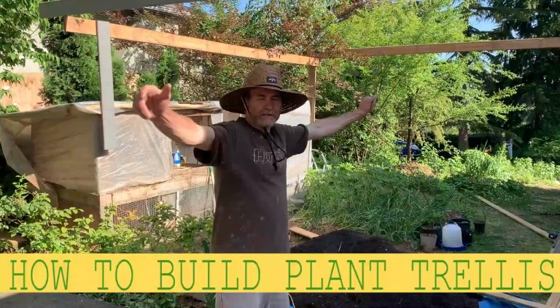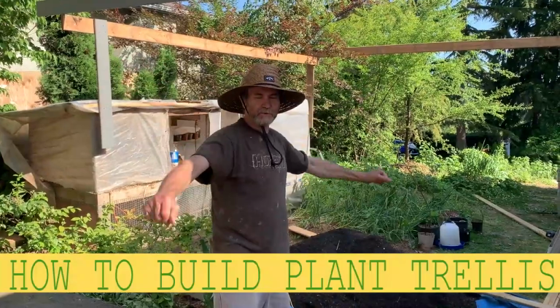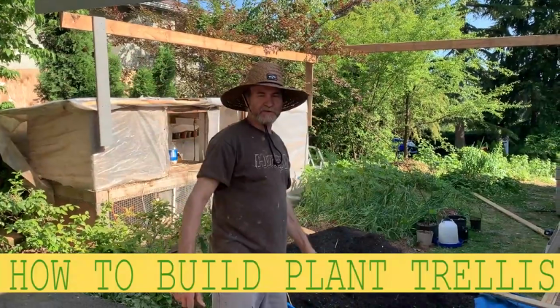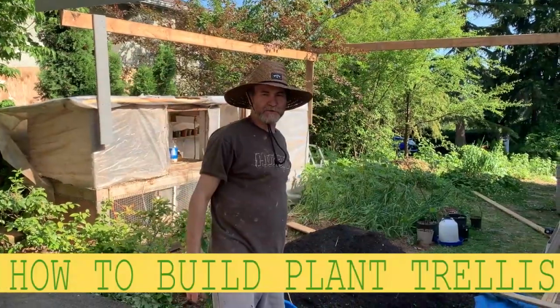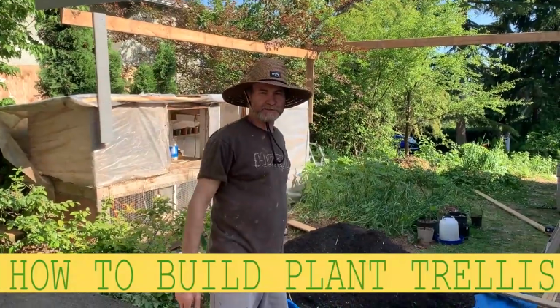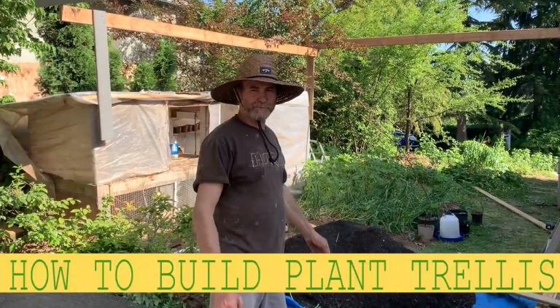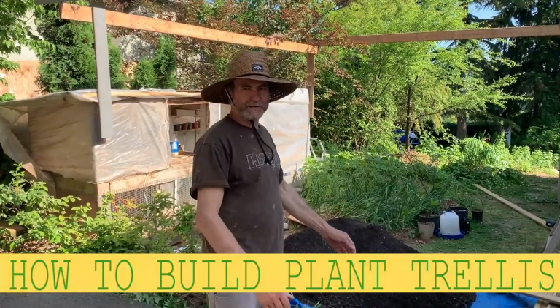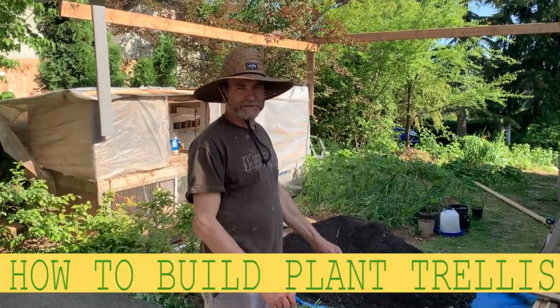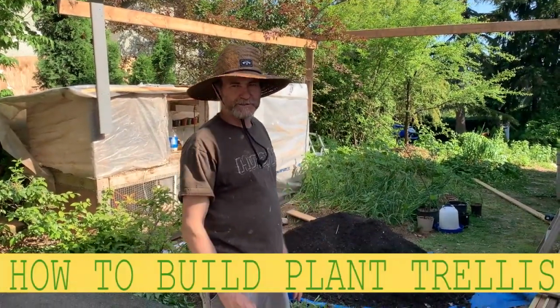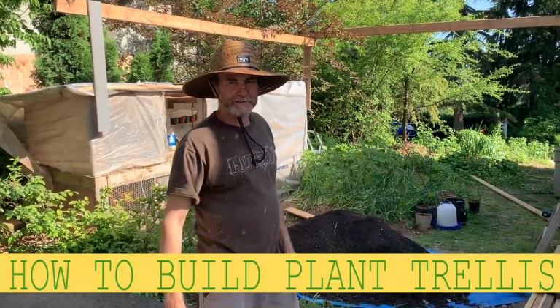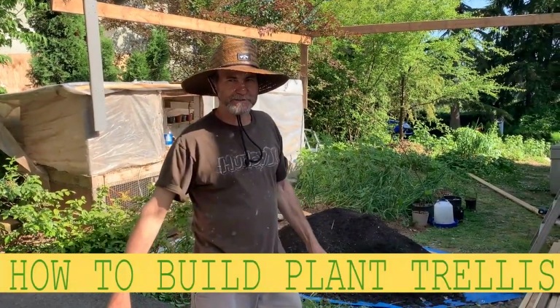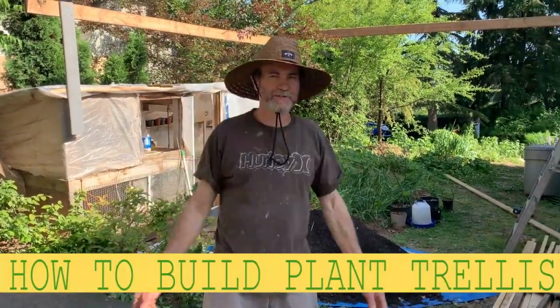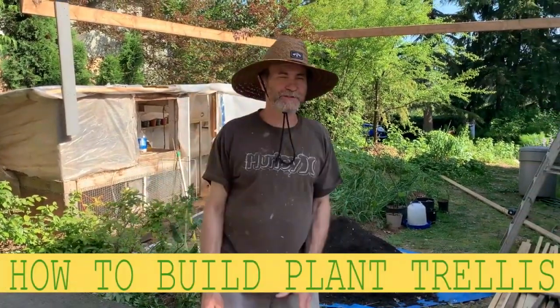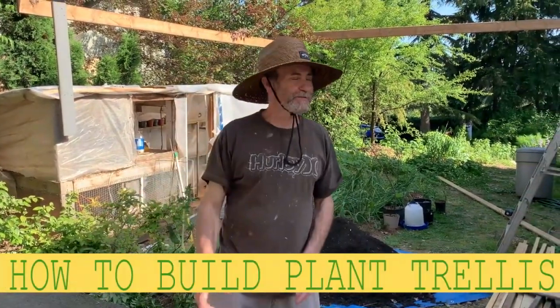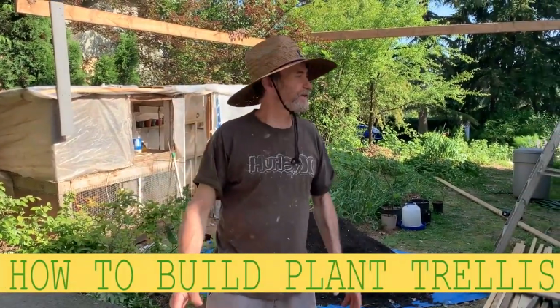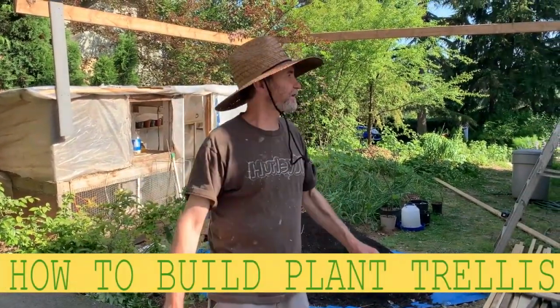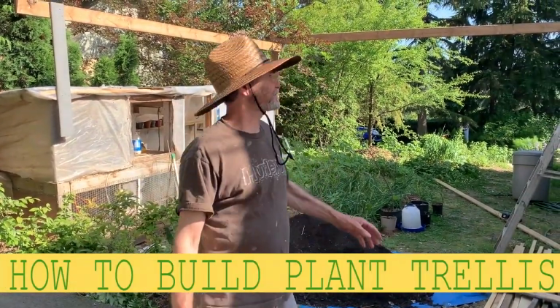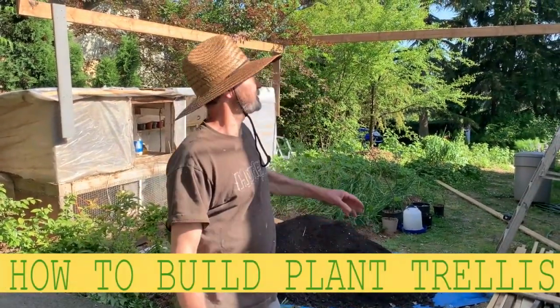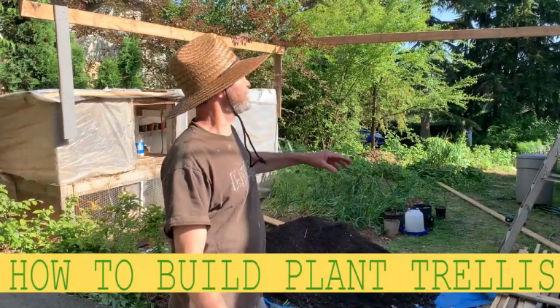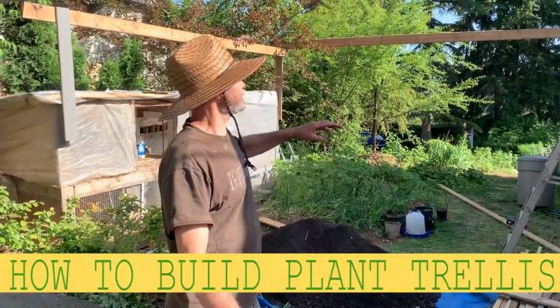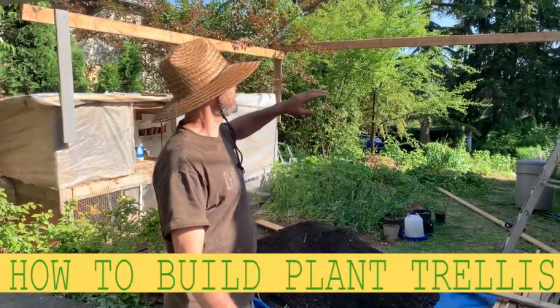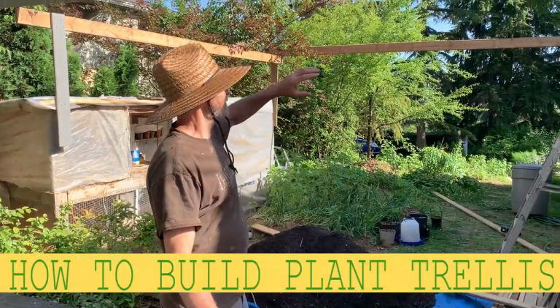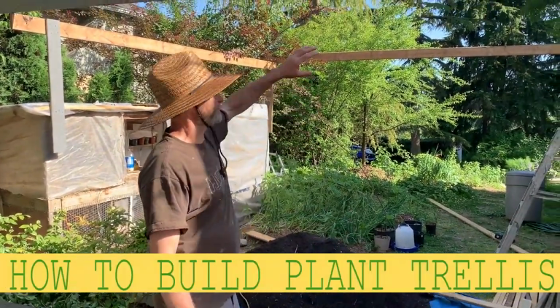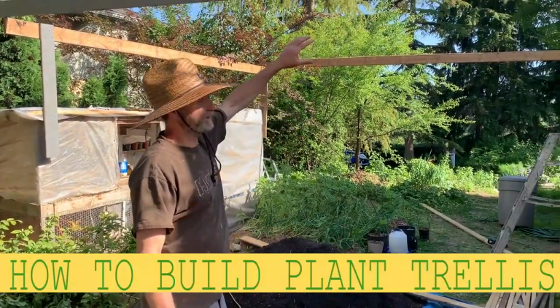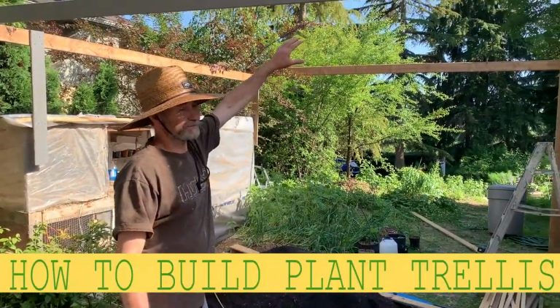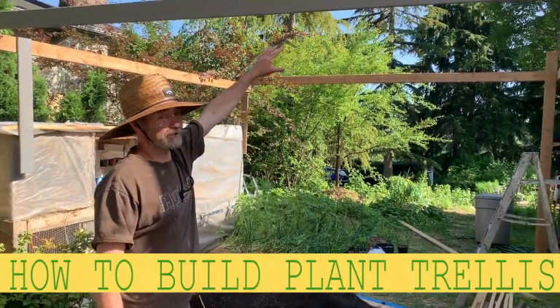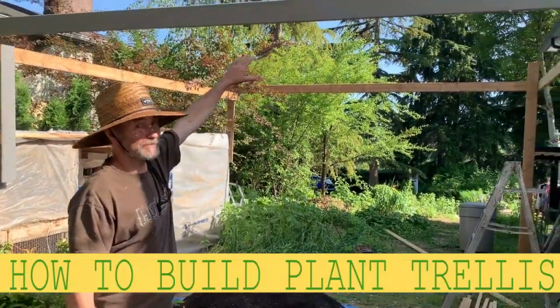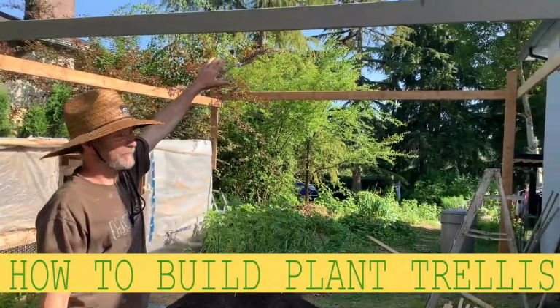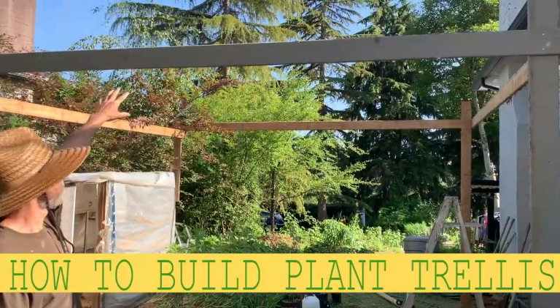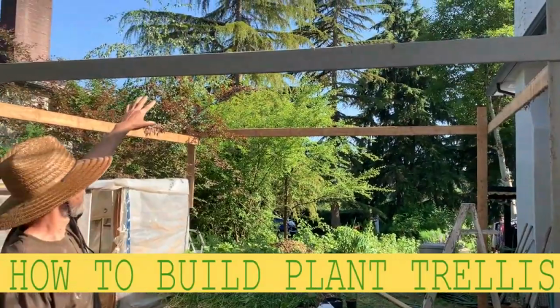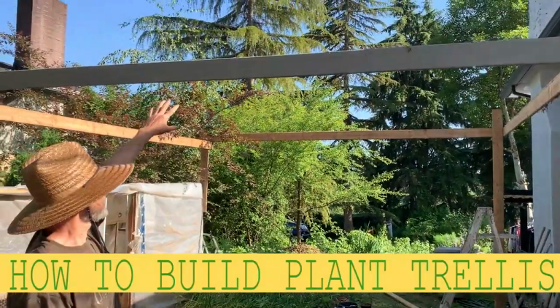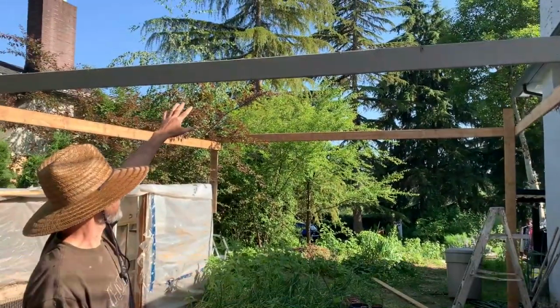Hello my friends, Bayani here. In this video I'm going to show you how to build a trellis for plants.